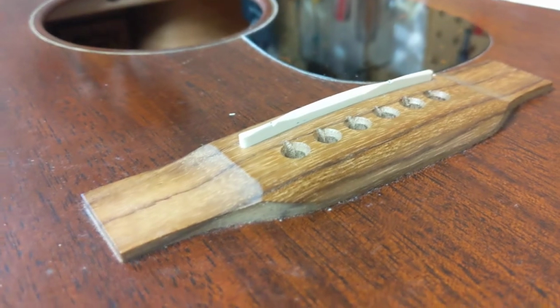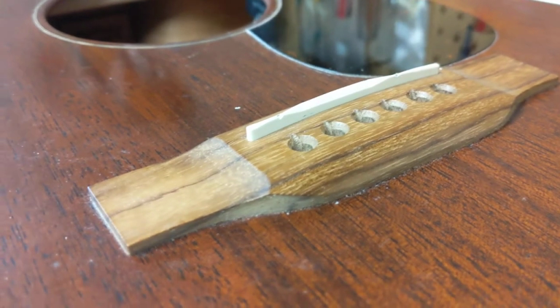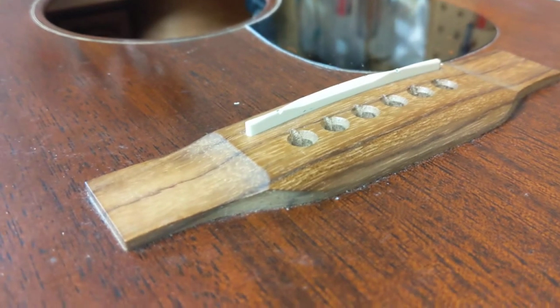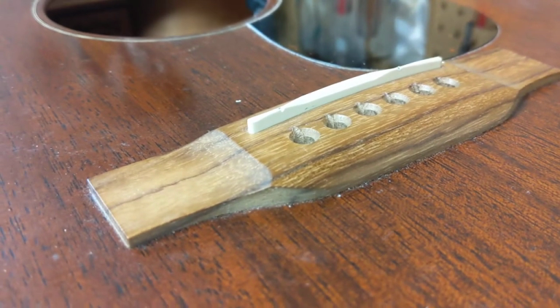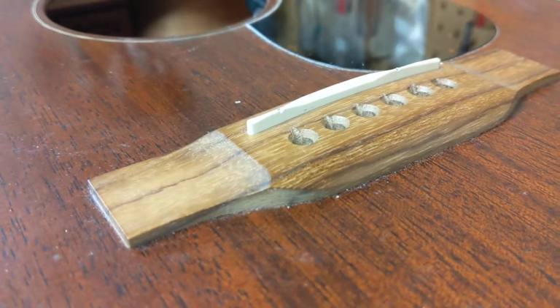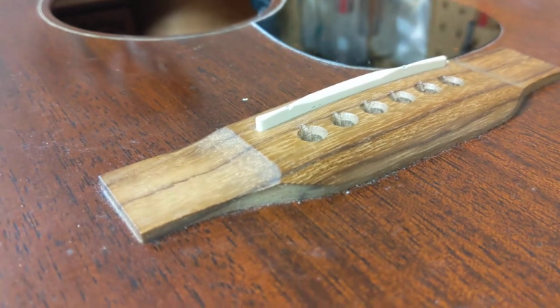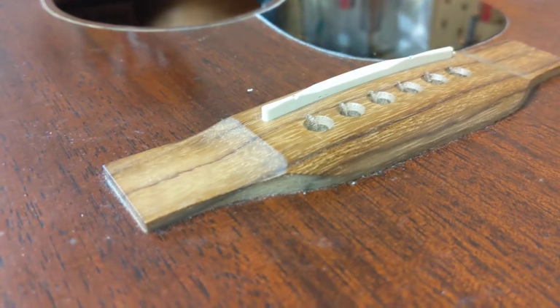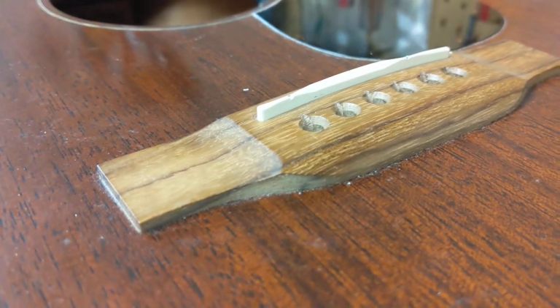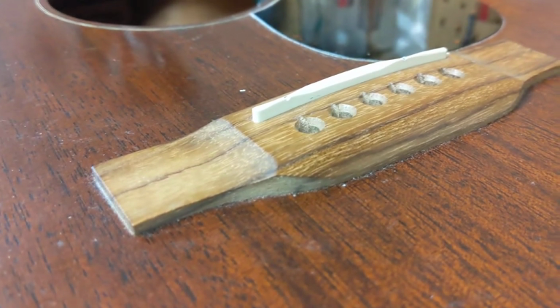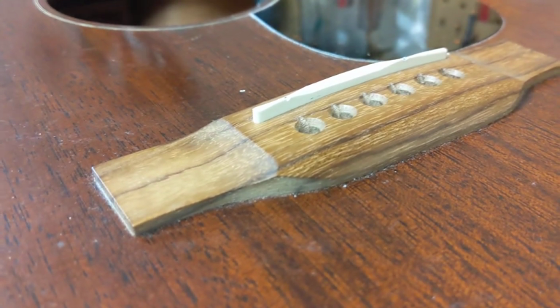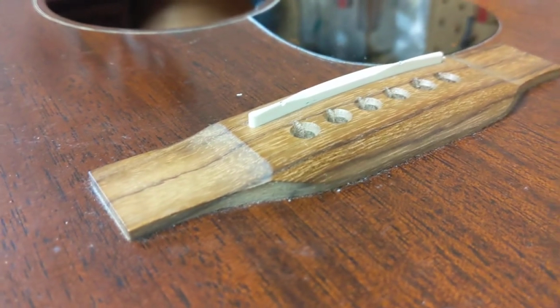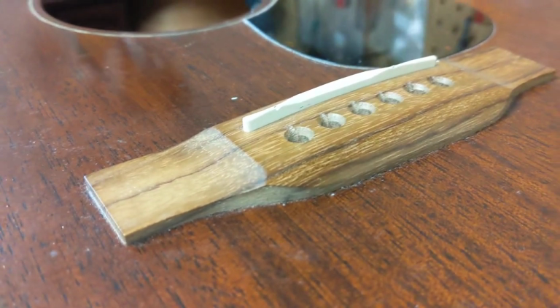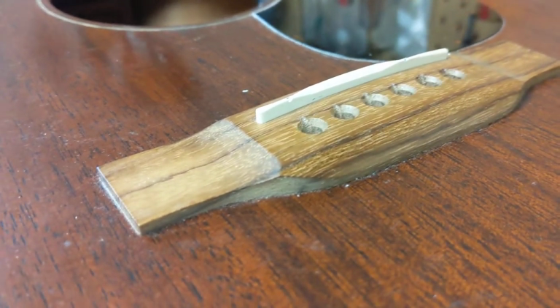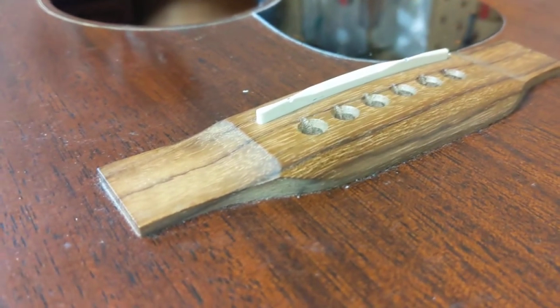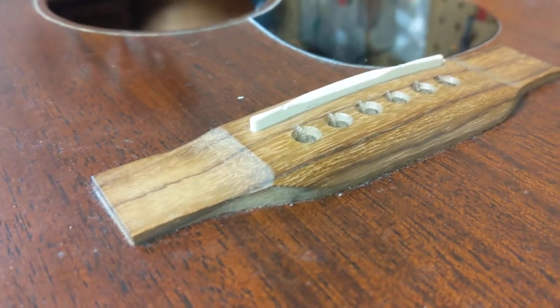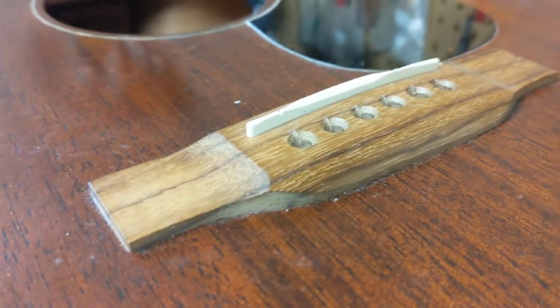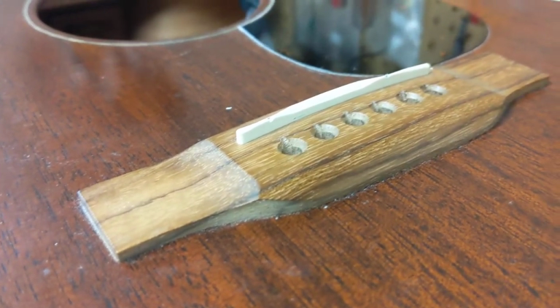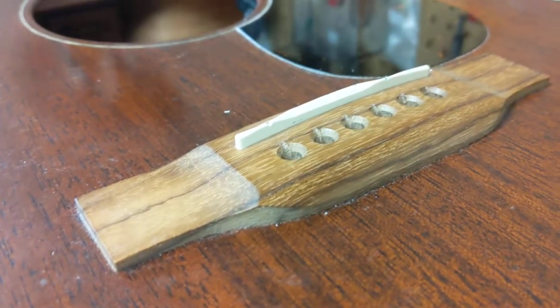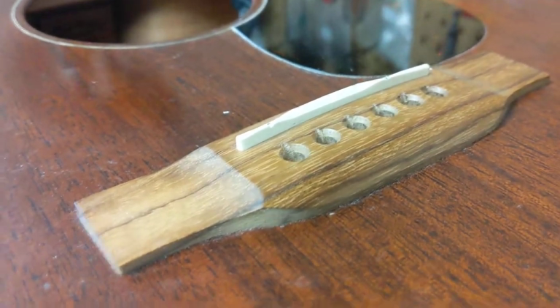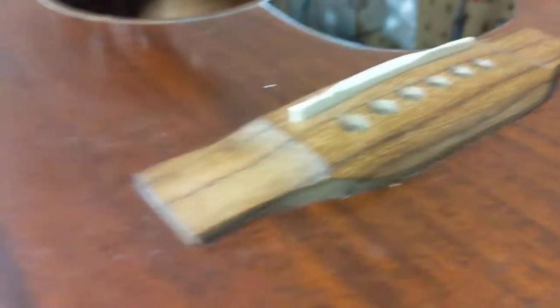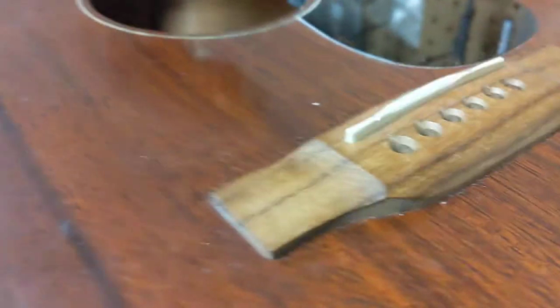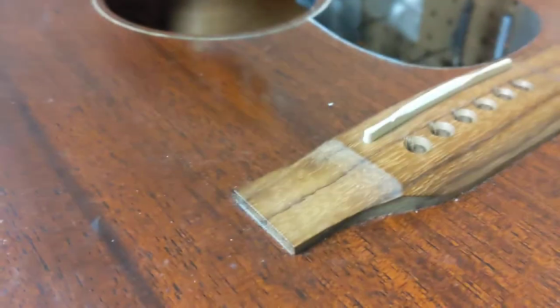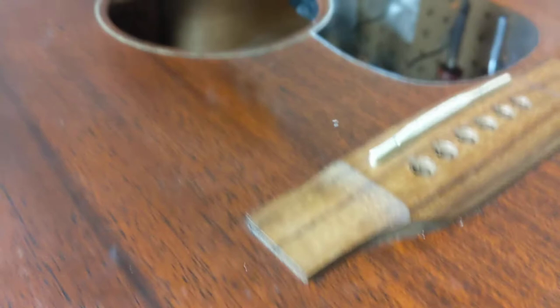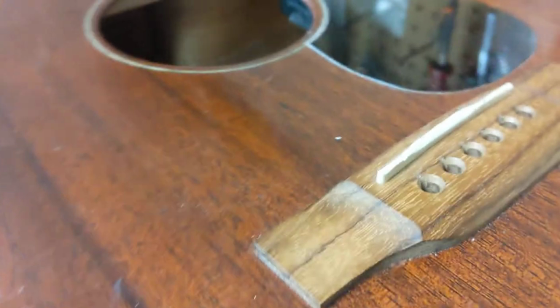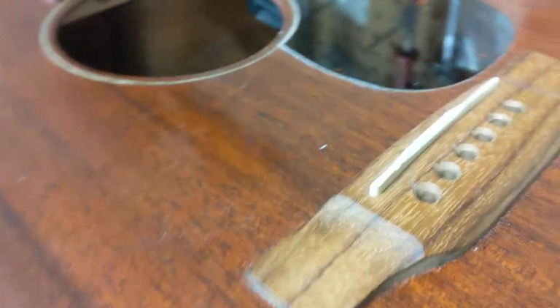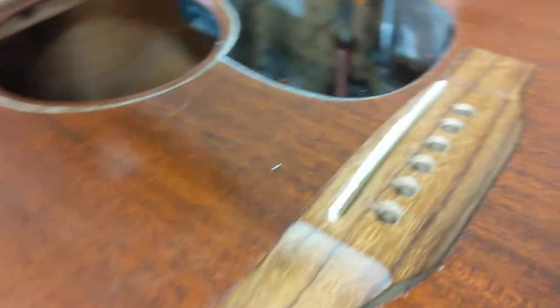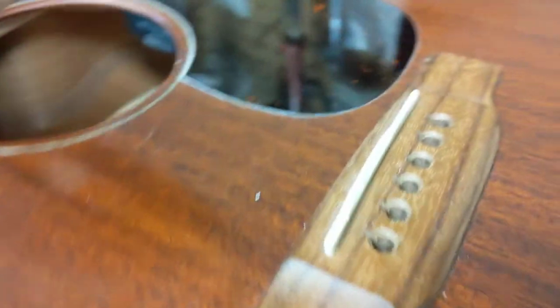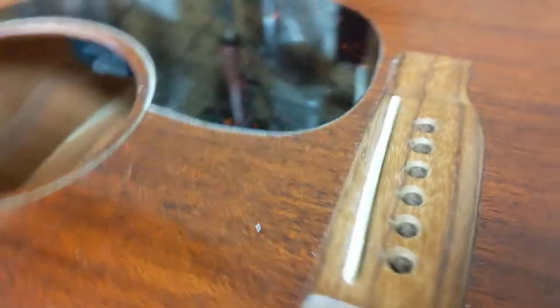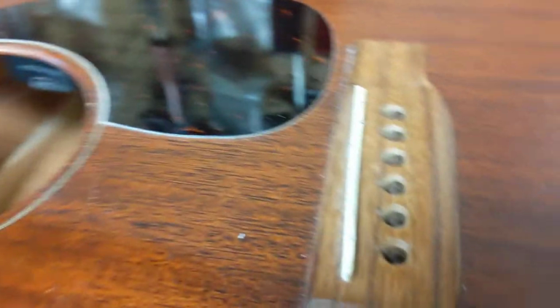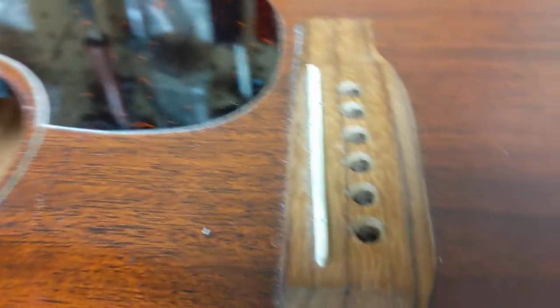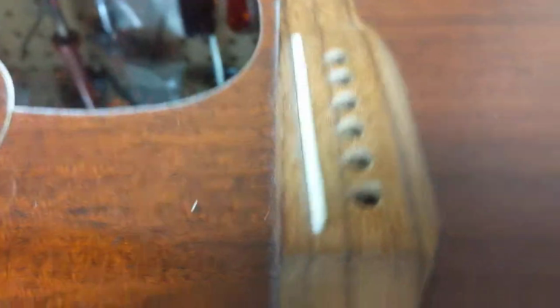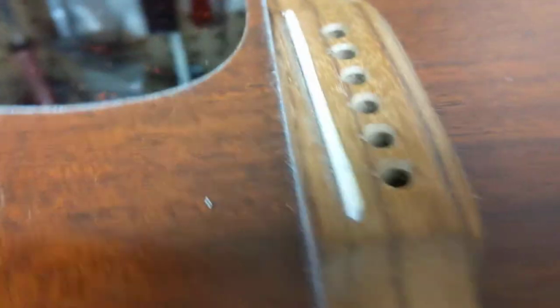There are better composite materials that companies are using, like Tusk, and bone is a traditional option. If you buy the higher-end Martins, they'll have a bone saddle.